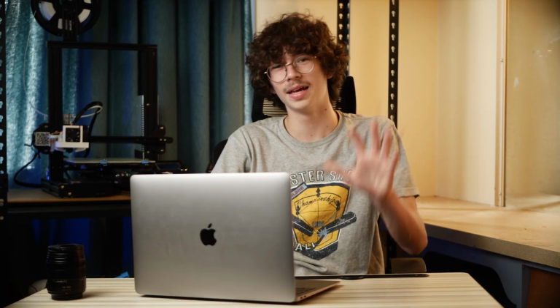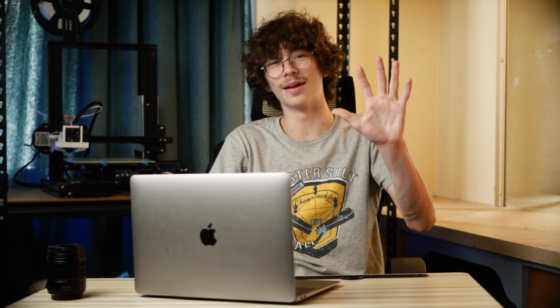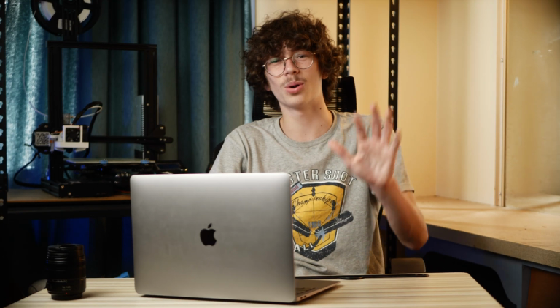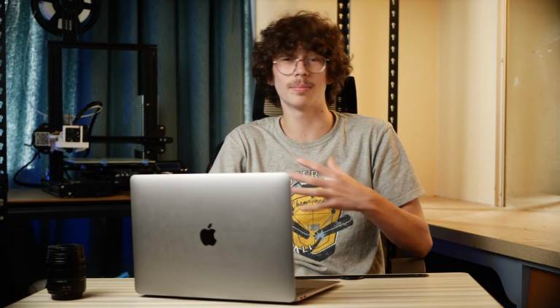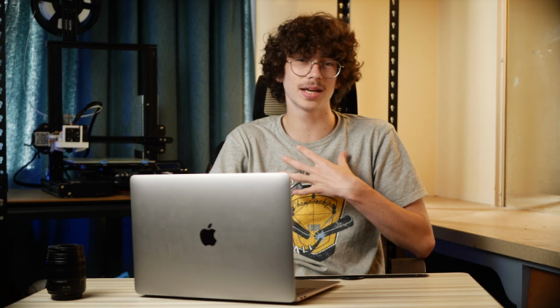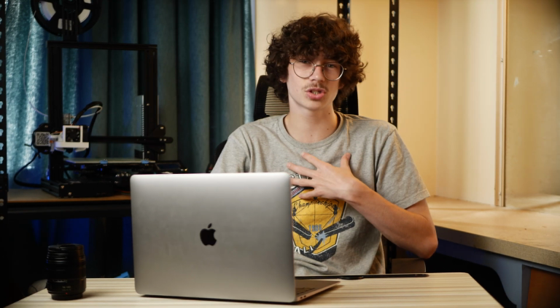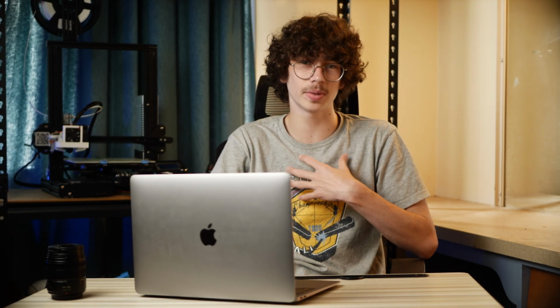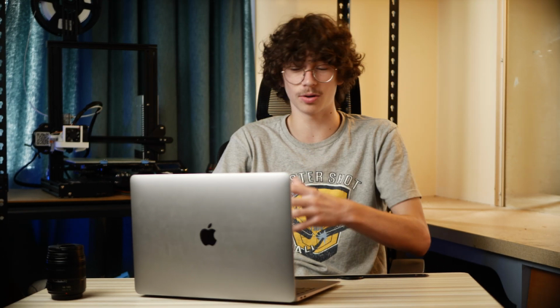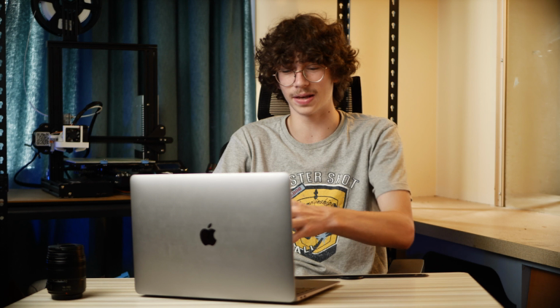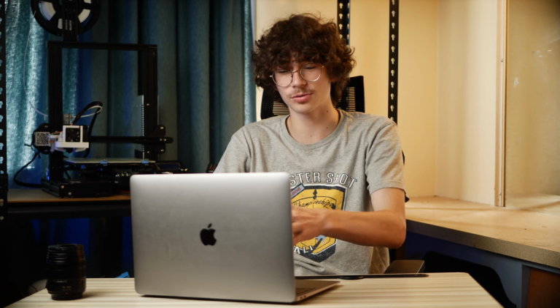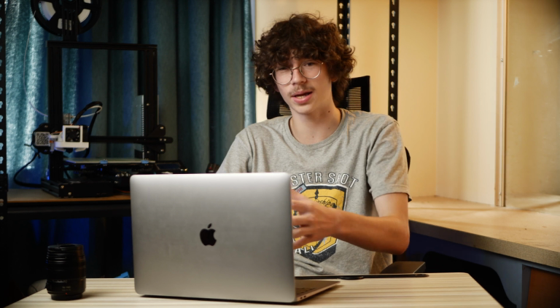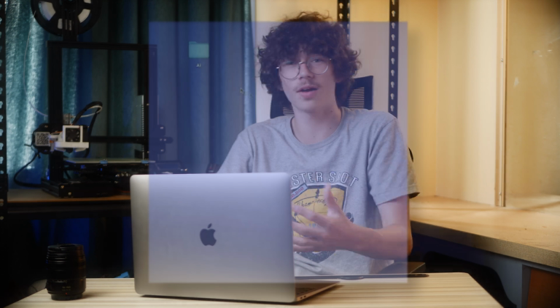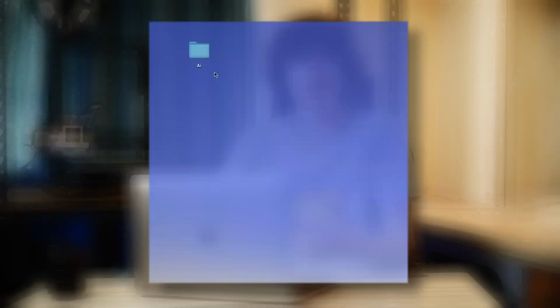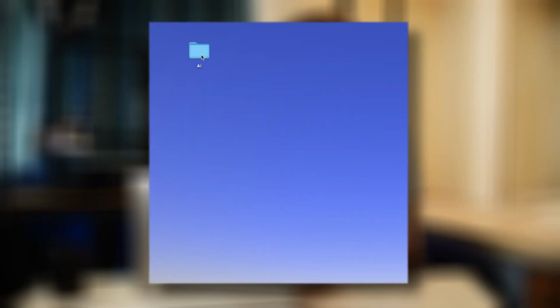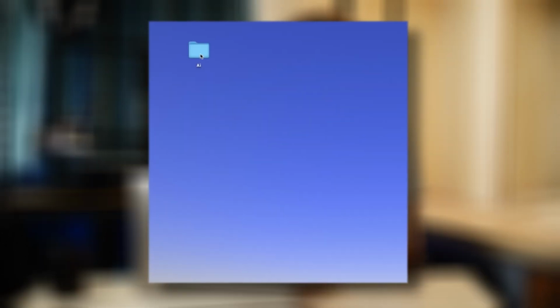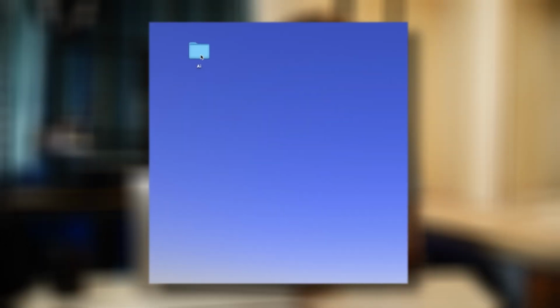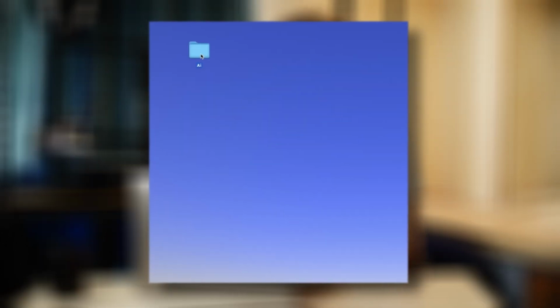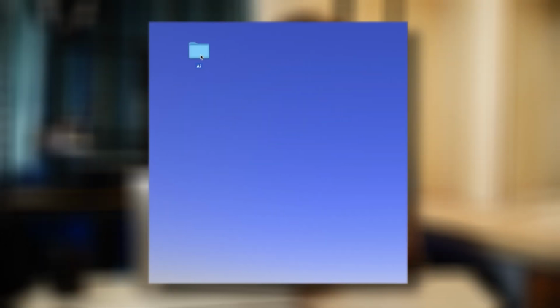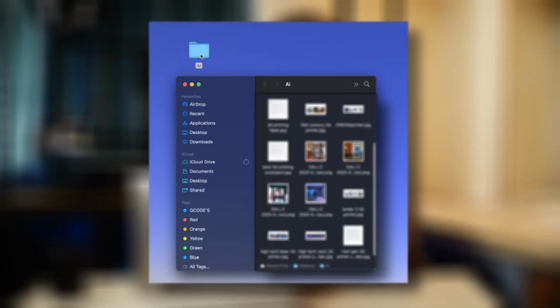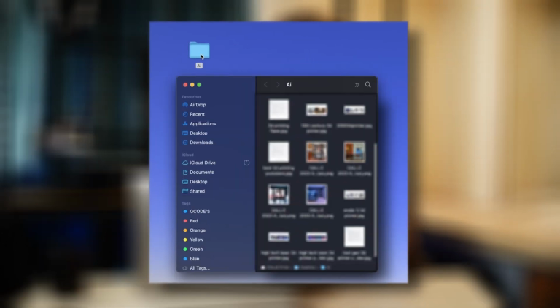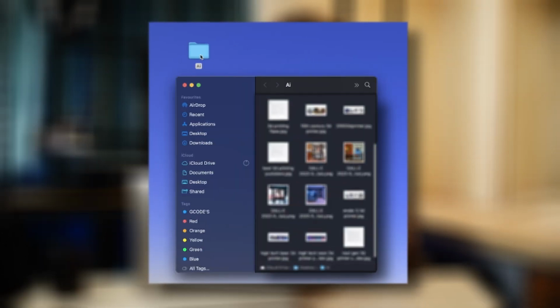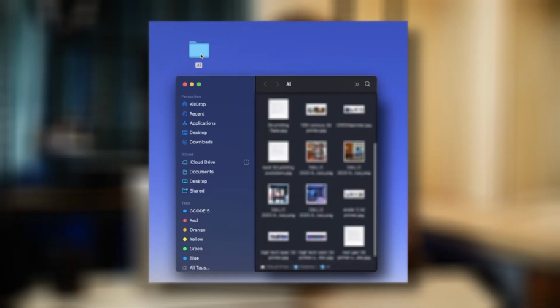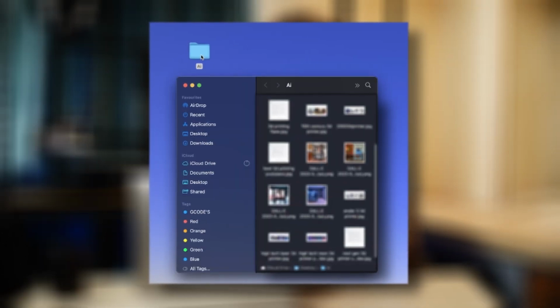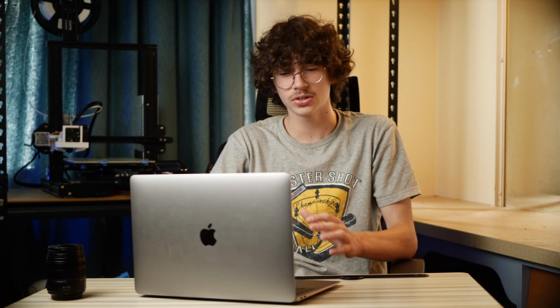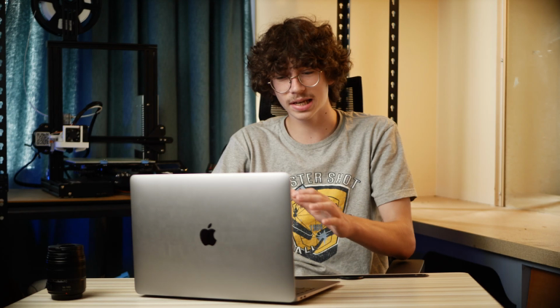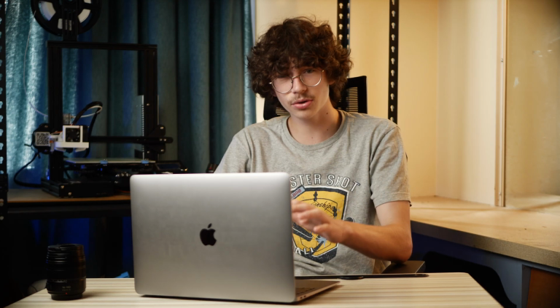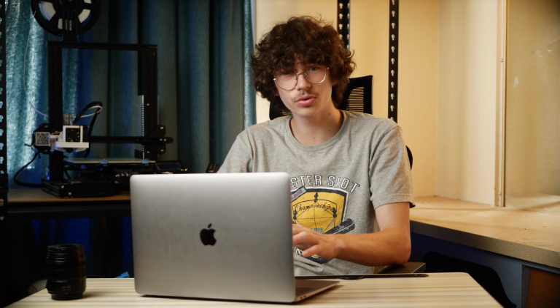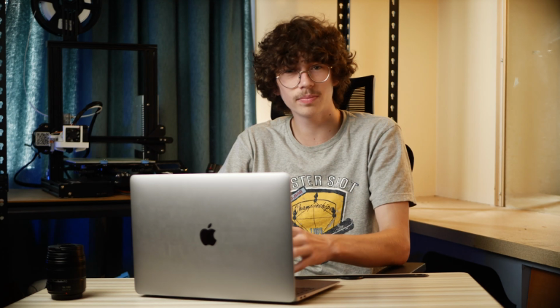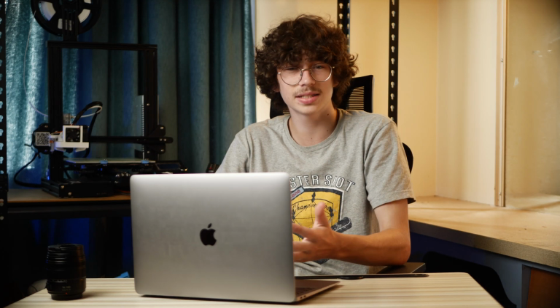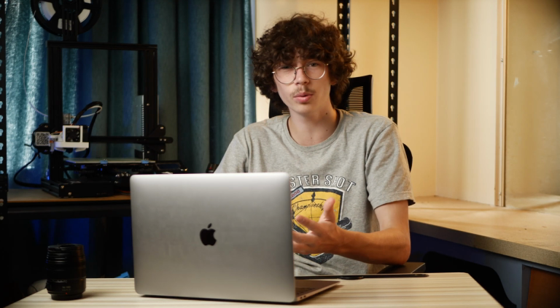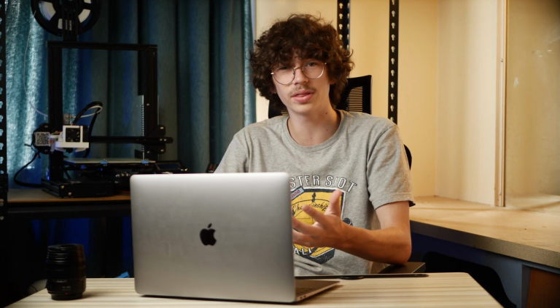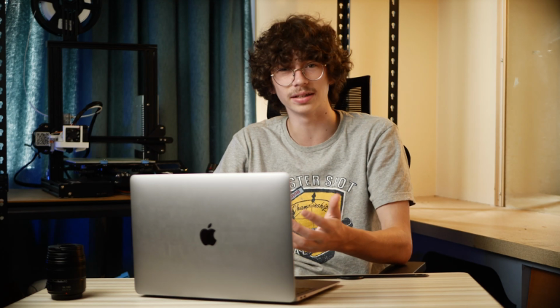Hey everyone, my name is Tommy and on my laptop here I've got a folder full of AI generated text and images, so let's go through them and see what we think.